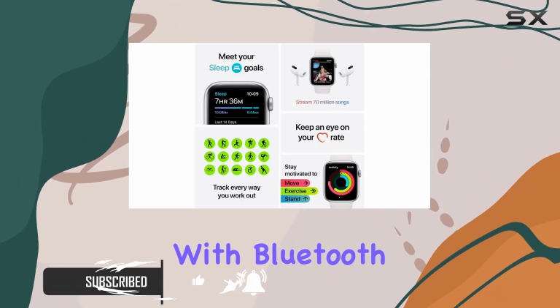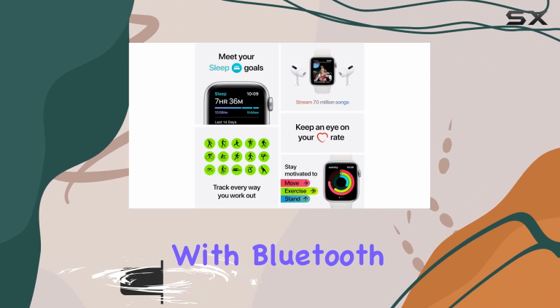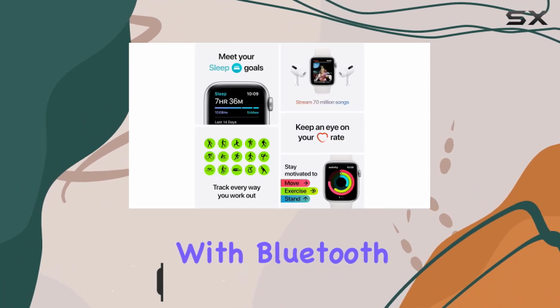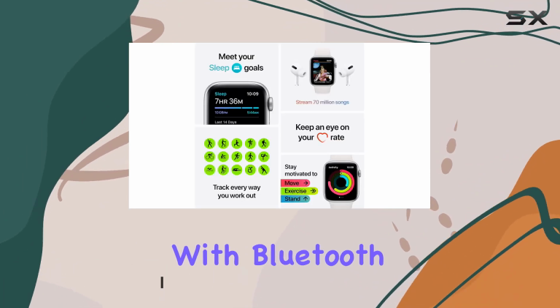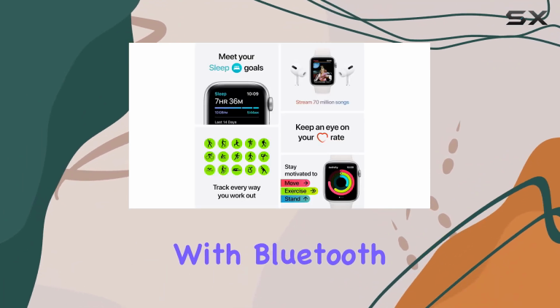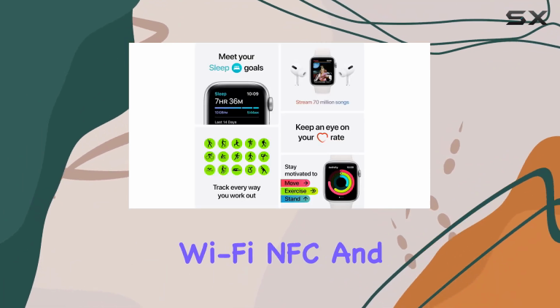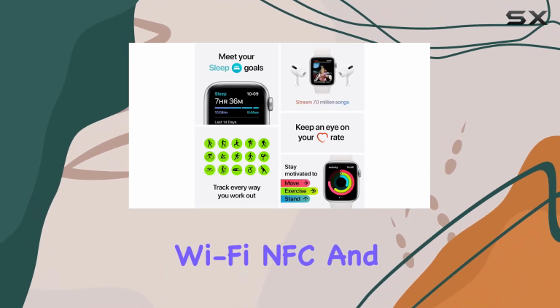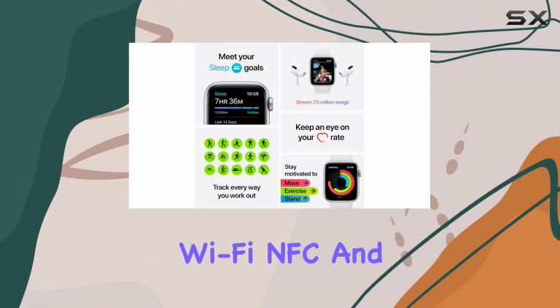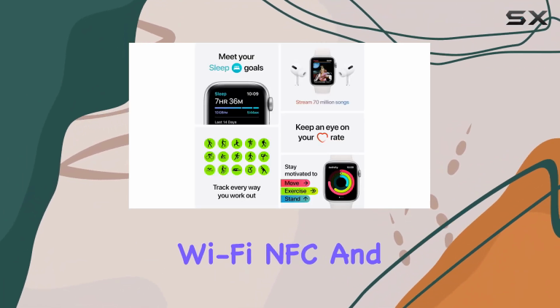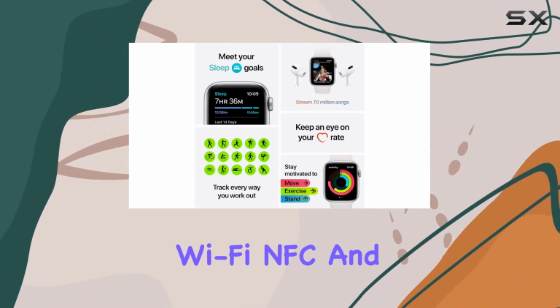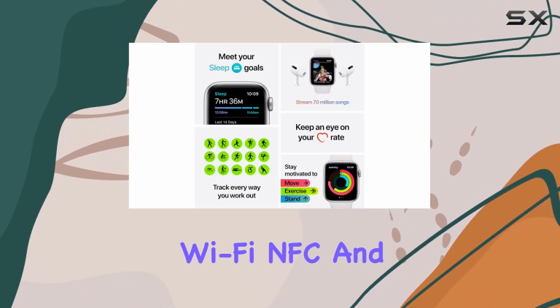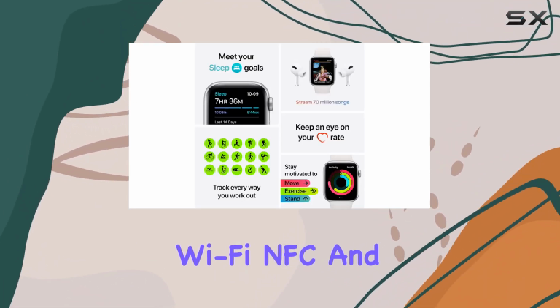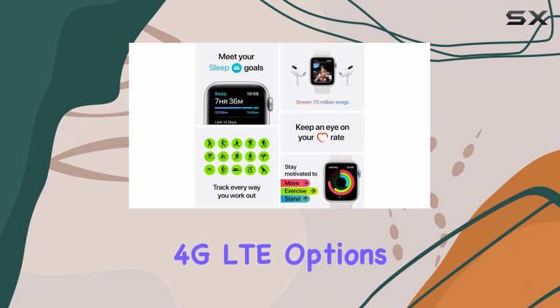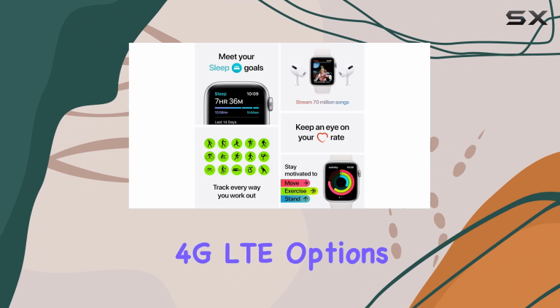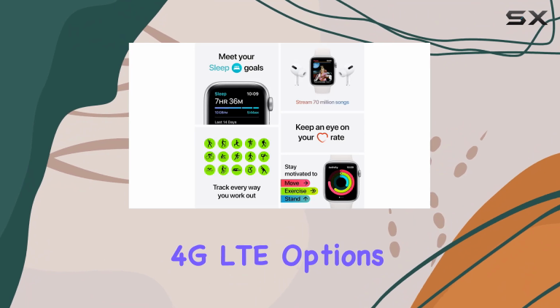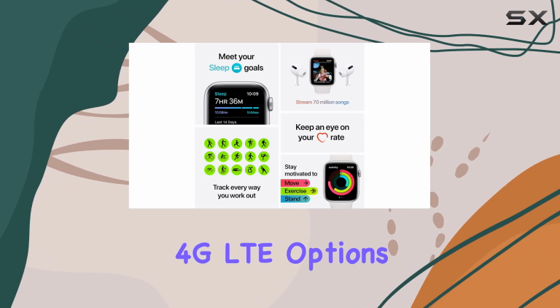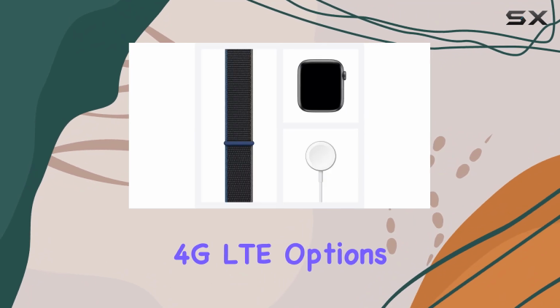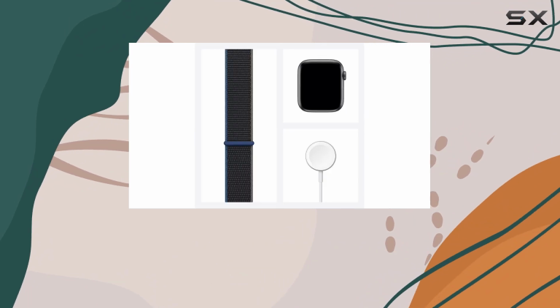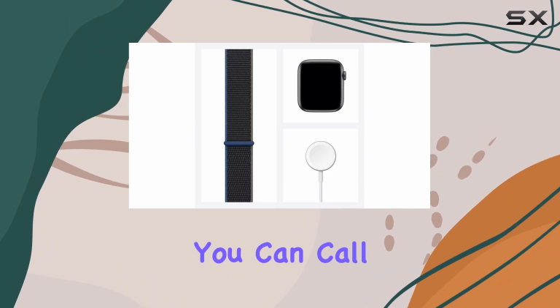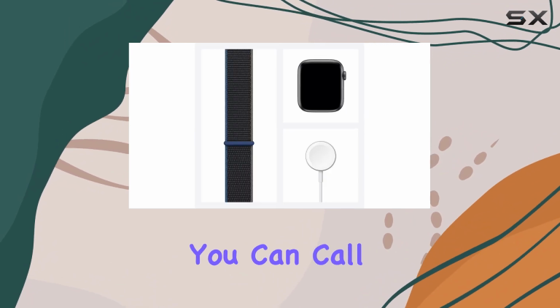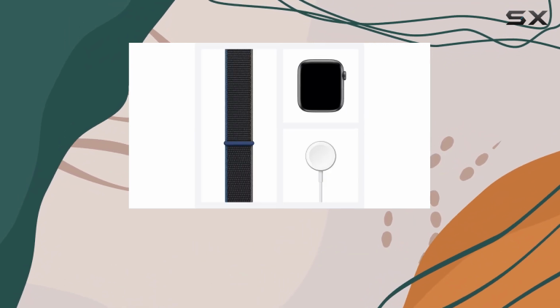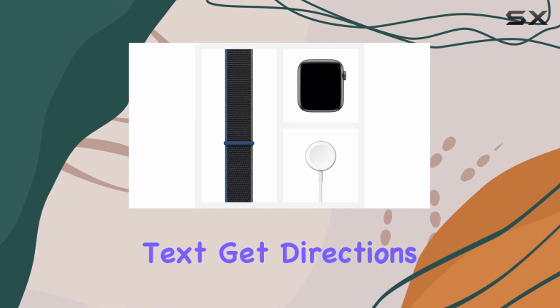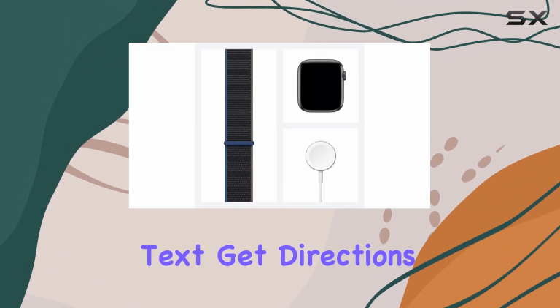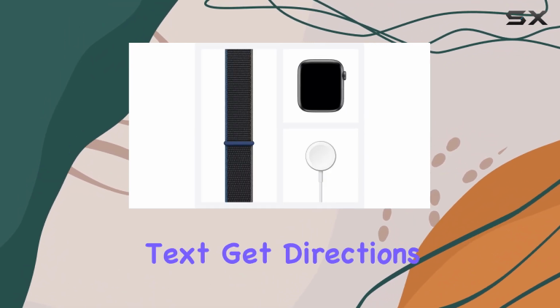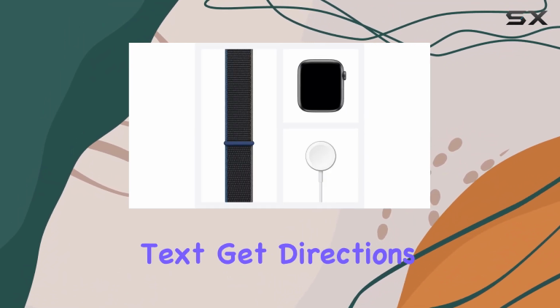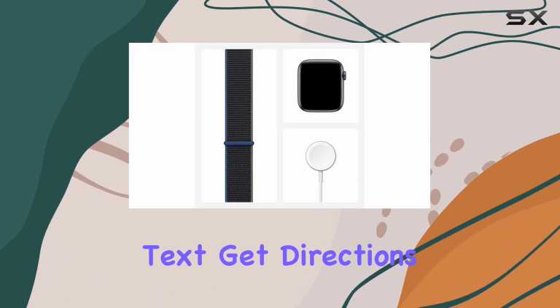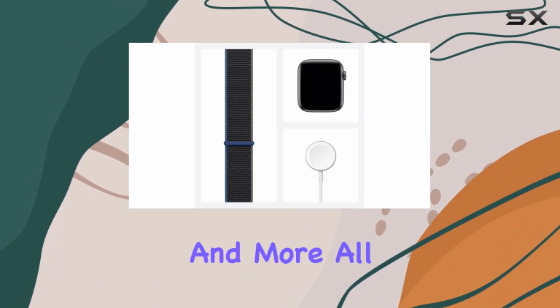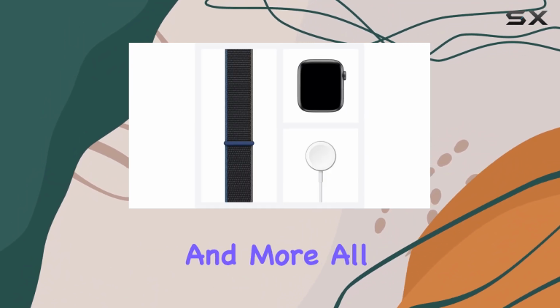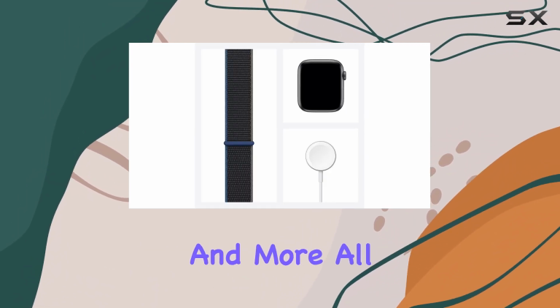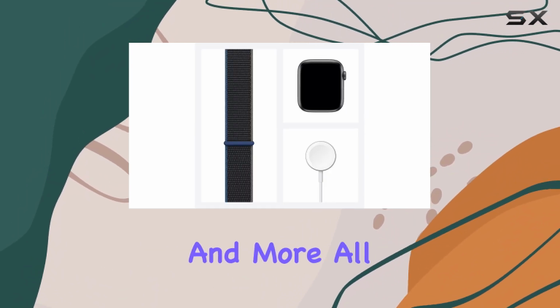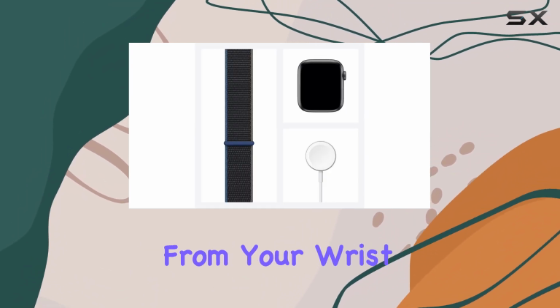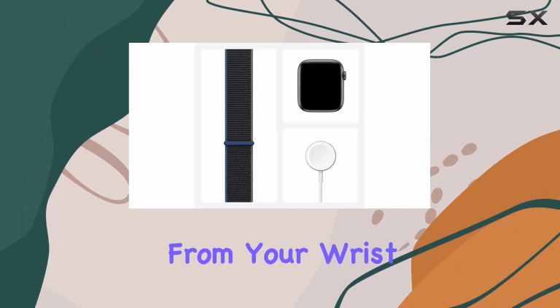With Bluetooth, Wi-Fi, NFC, and 4G LTE options, you can call, text, get directions, and more, all from your wrist.